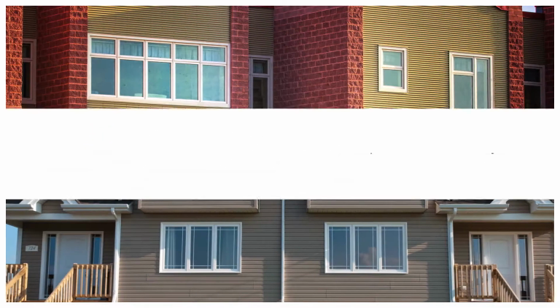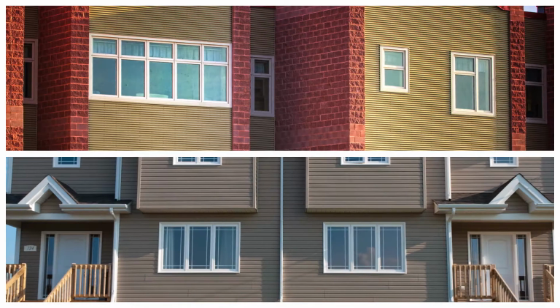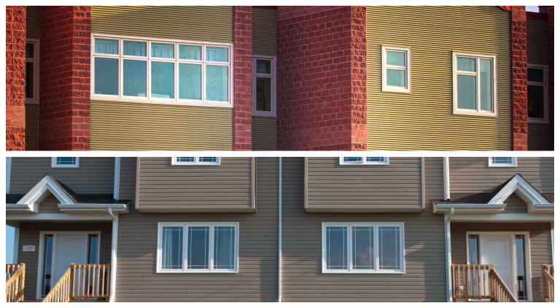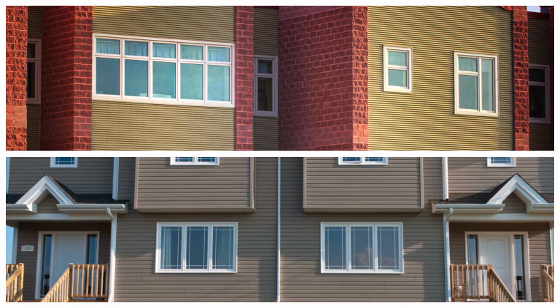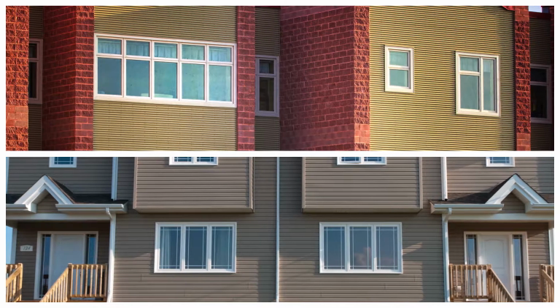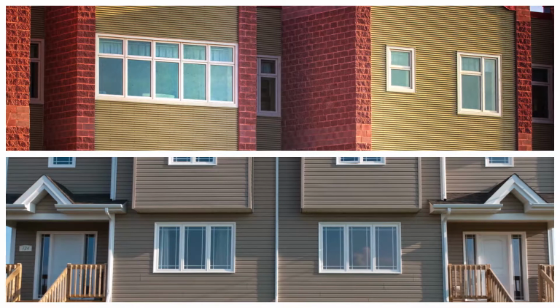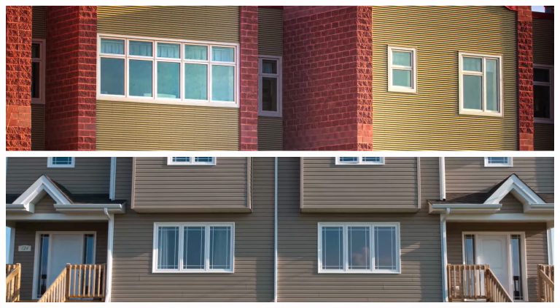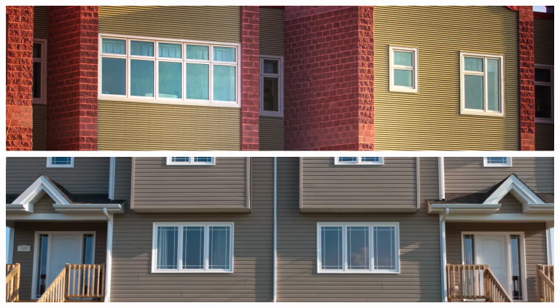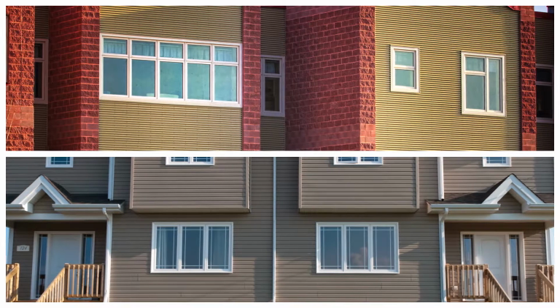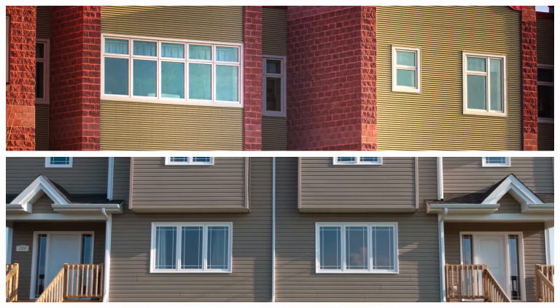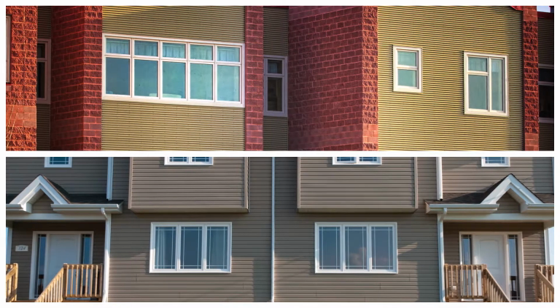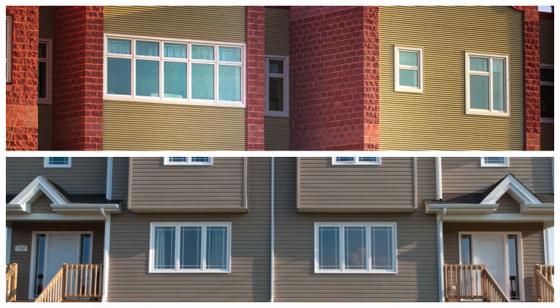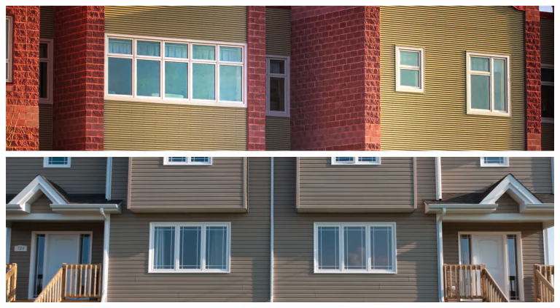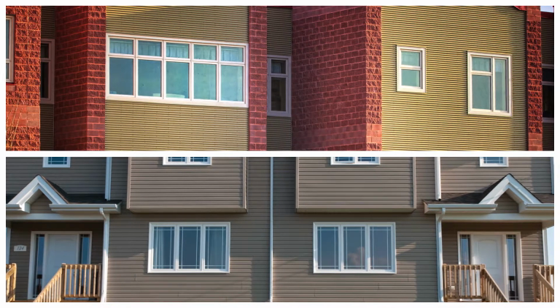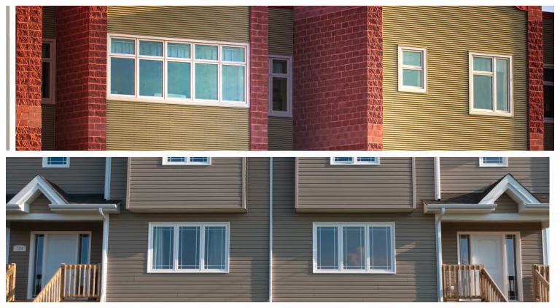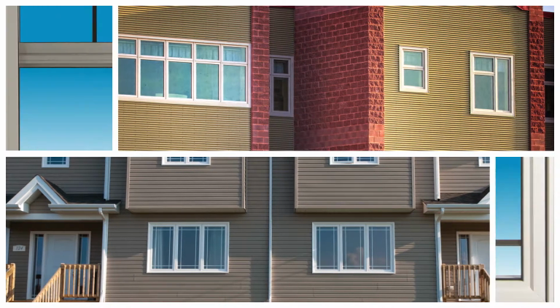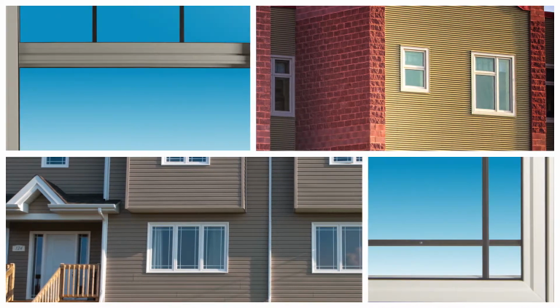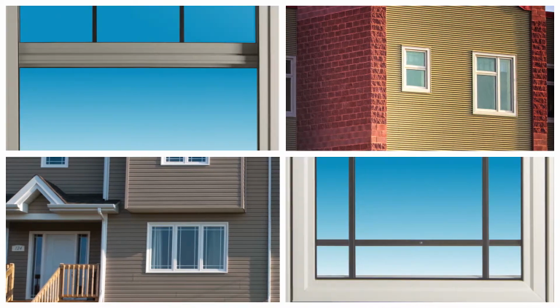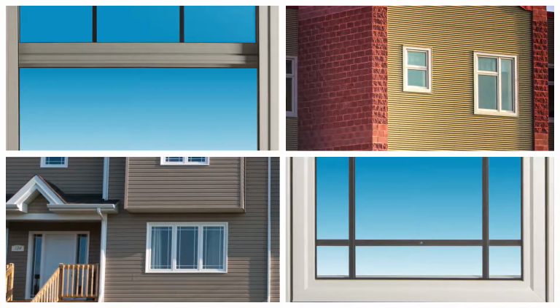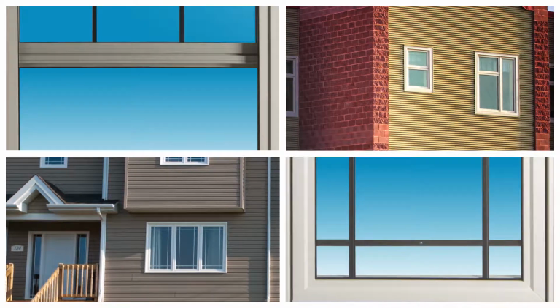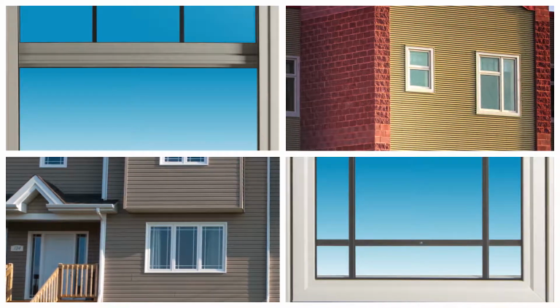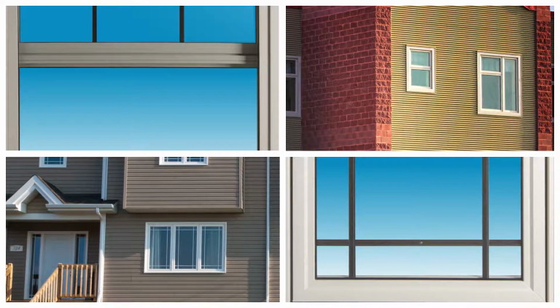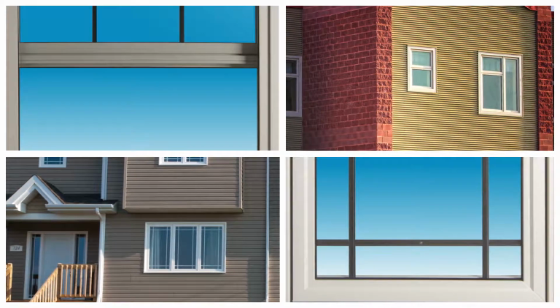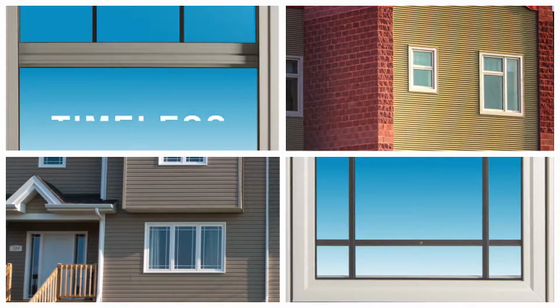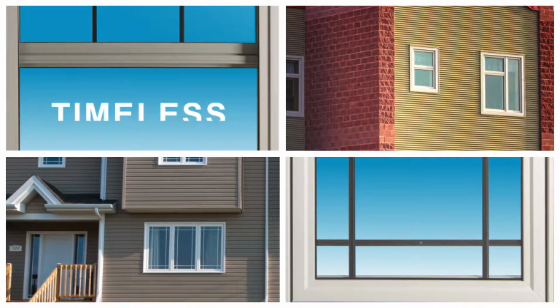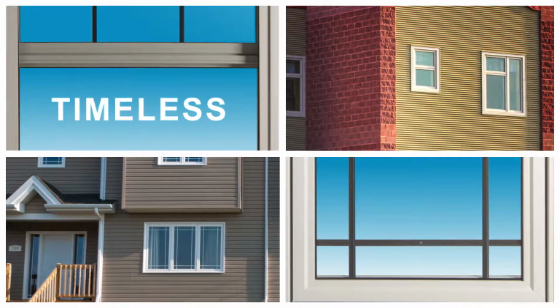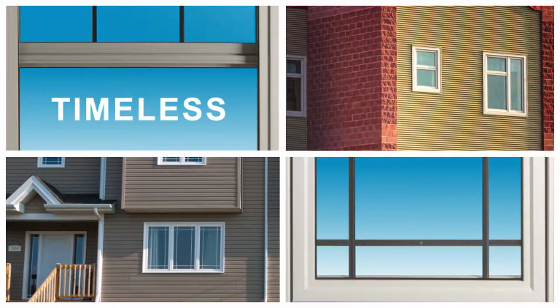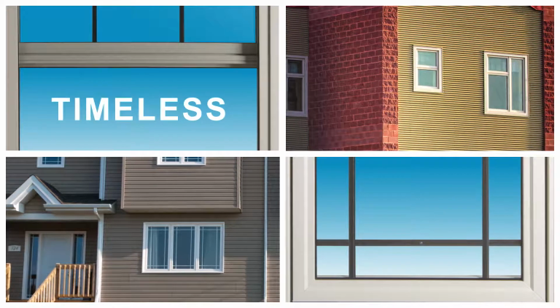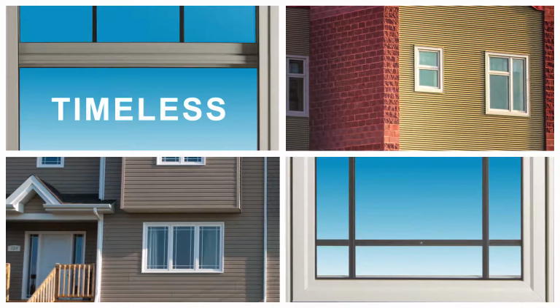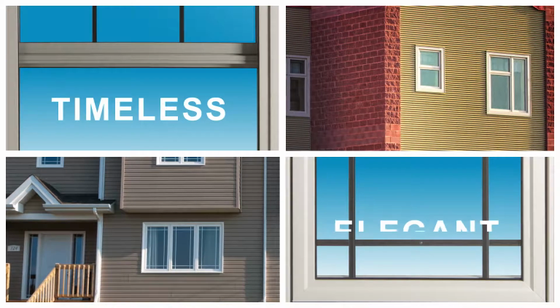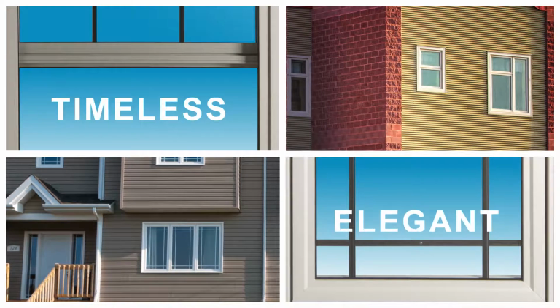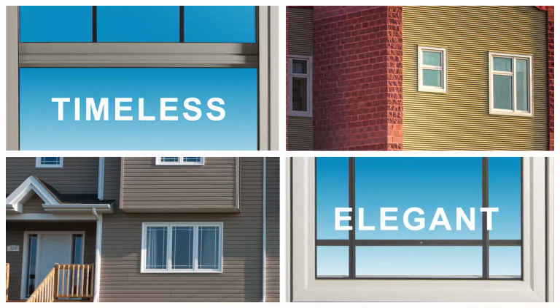Premium design for a traditional home. Ply Gem Classic Series windows are both timeless and elegant.